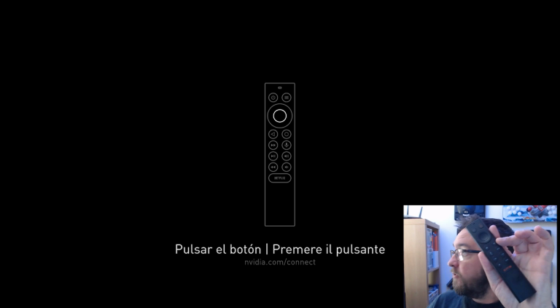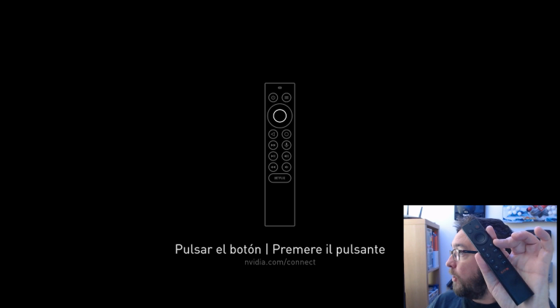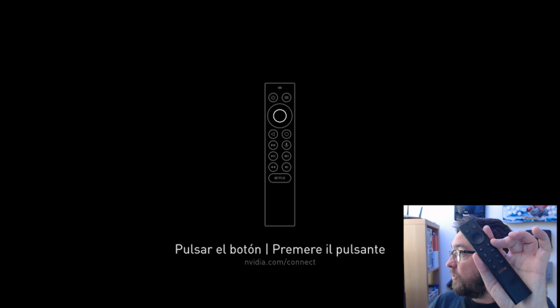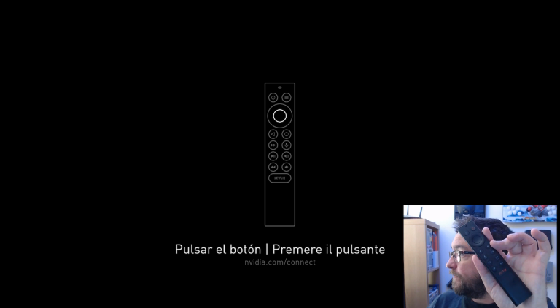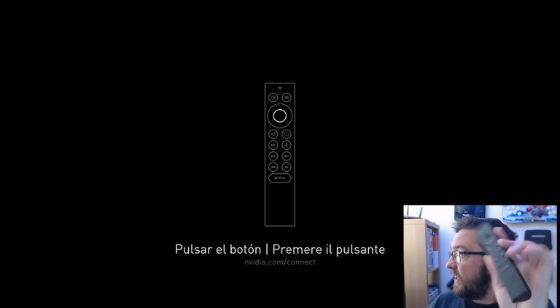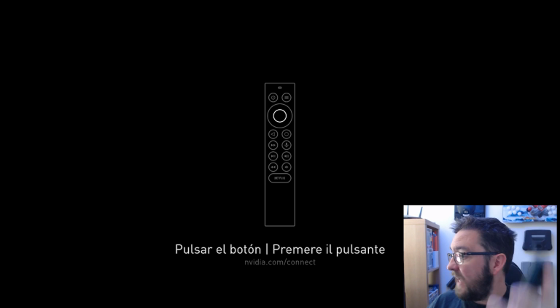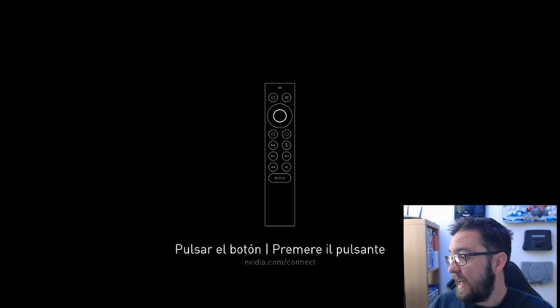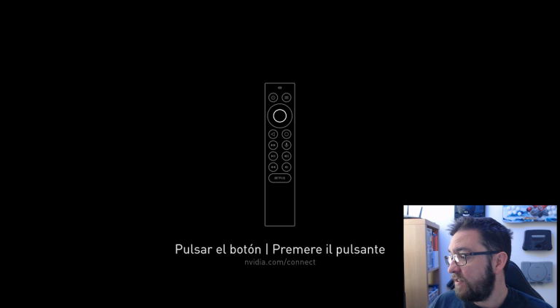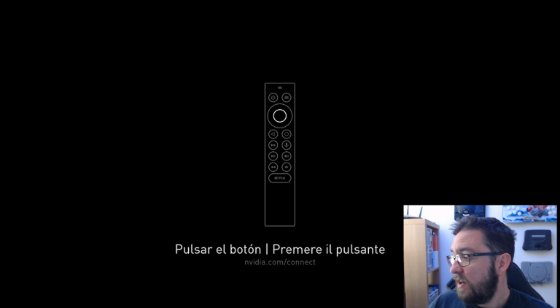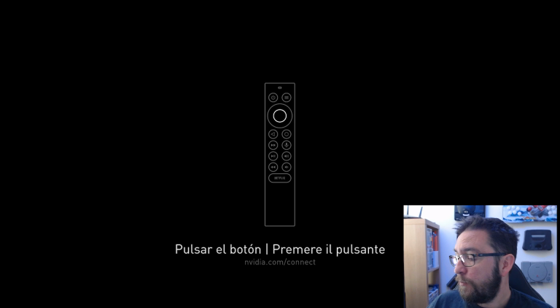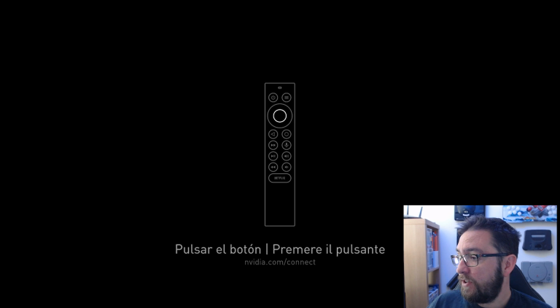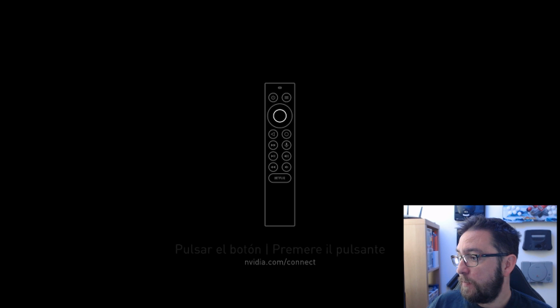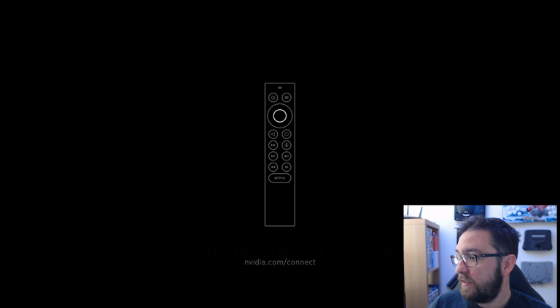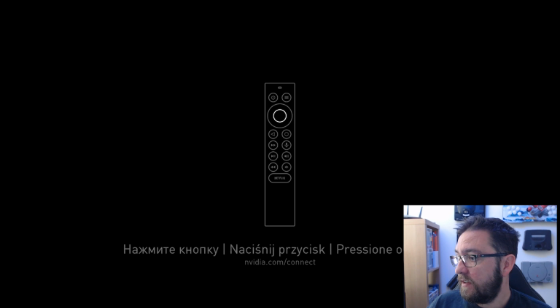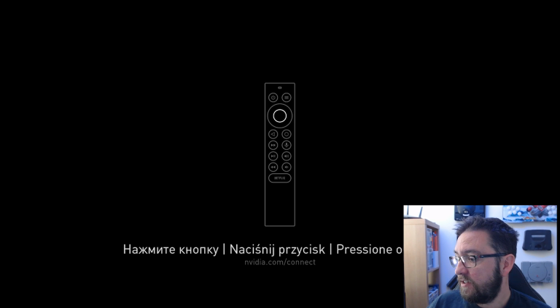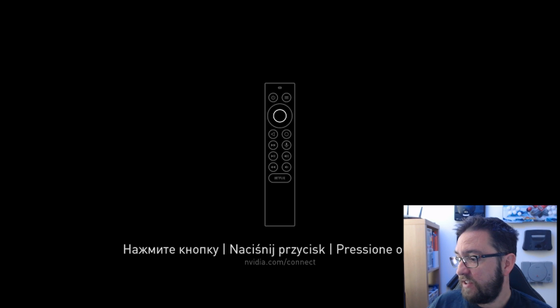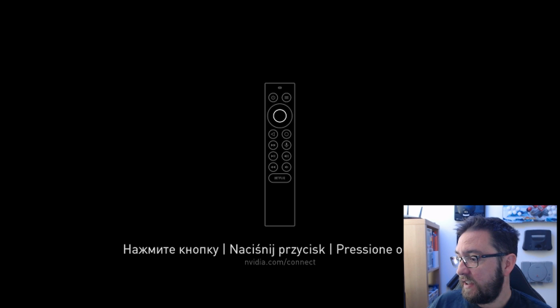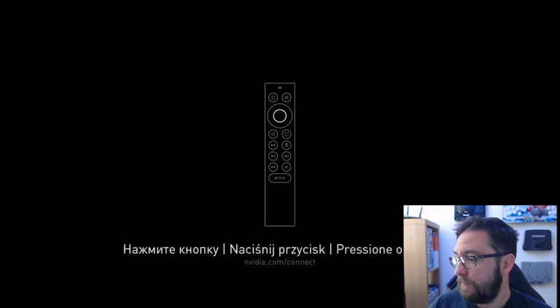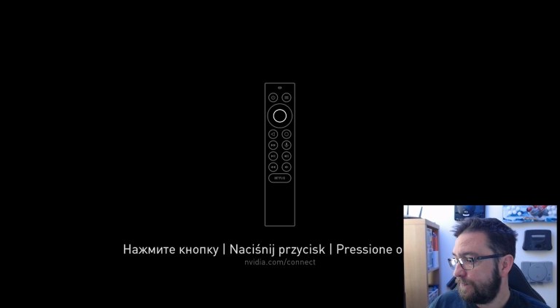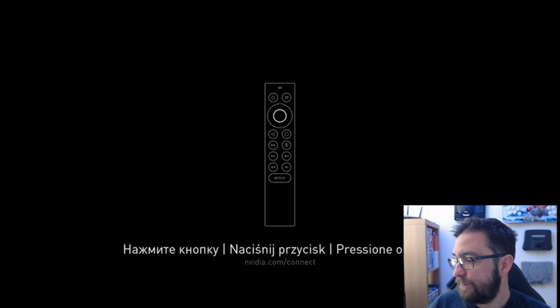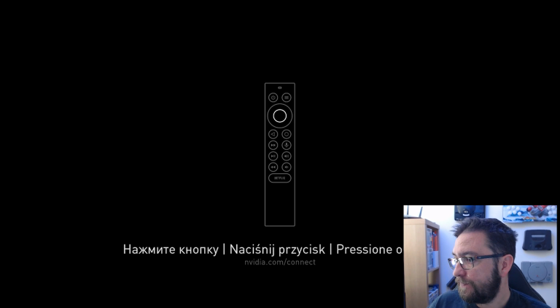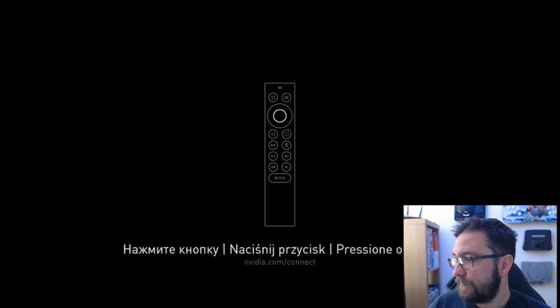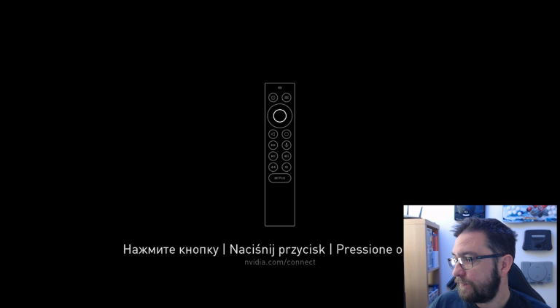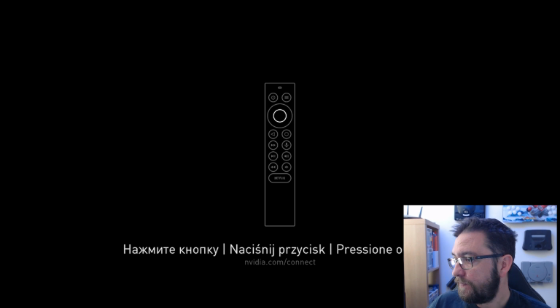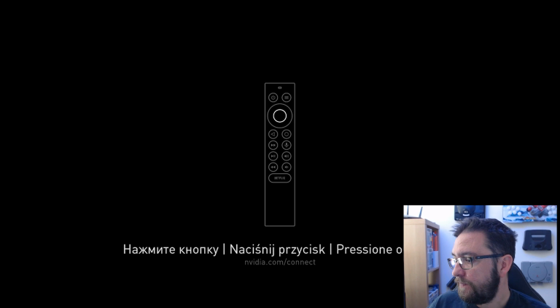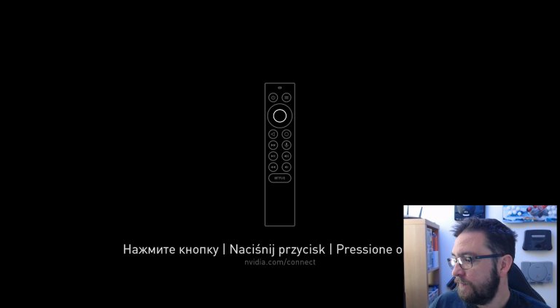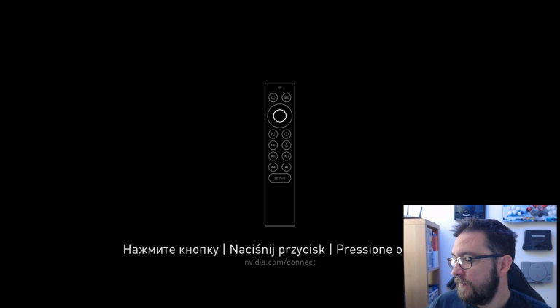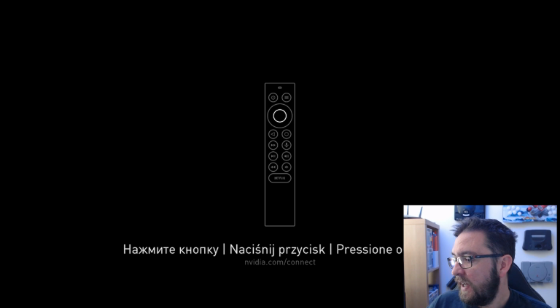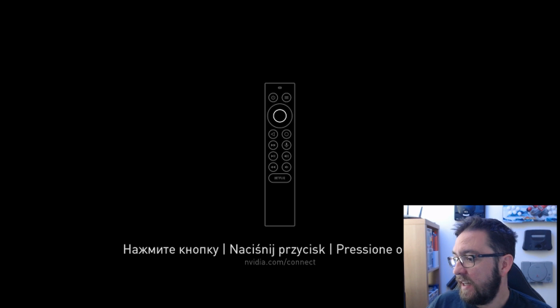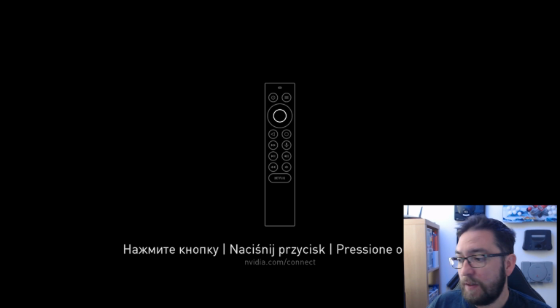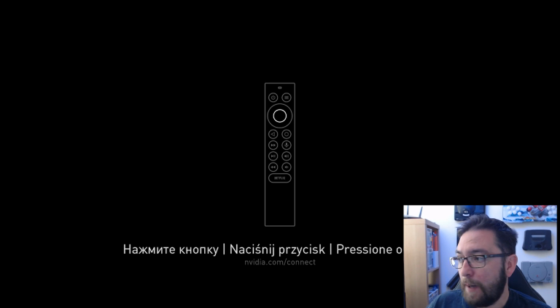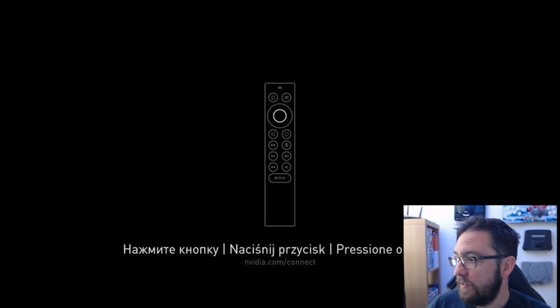Remote in hand, press the button to sync. And let's see what happens.